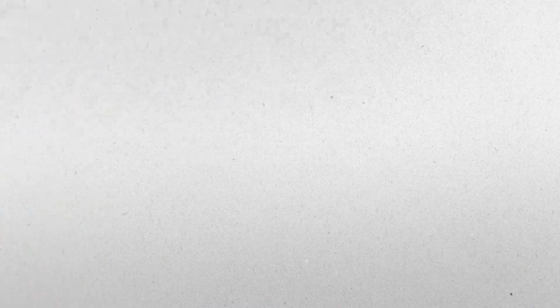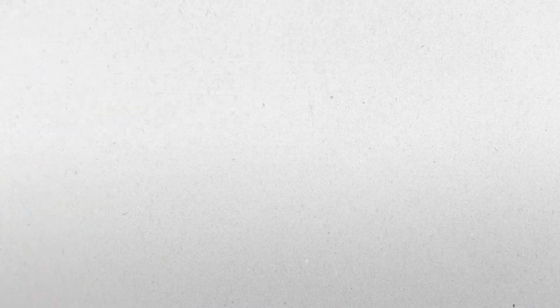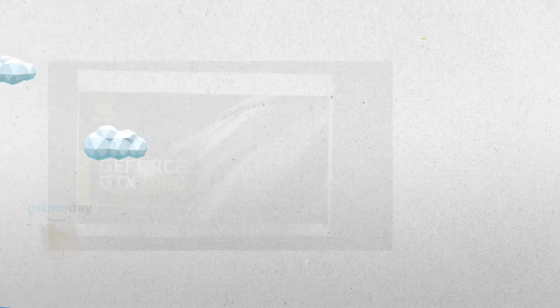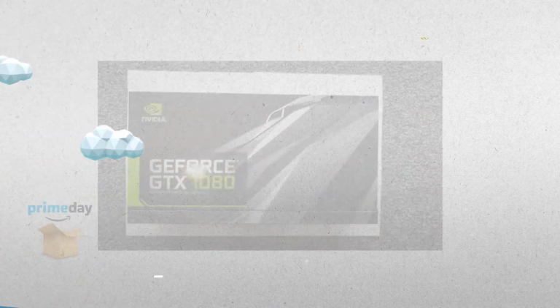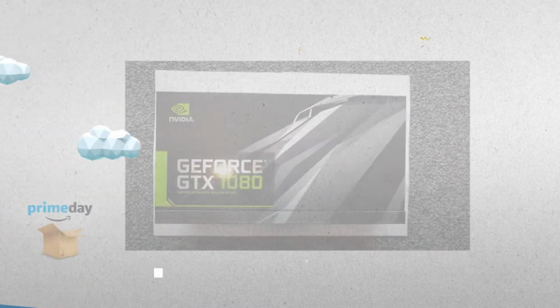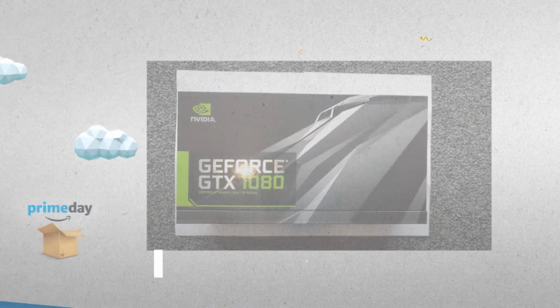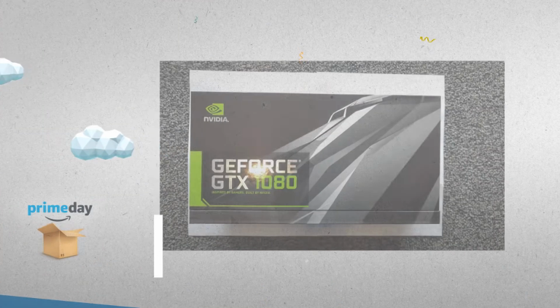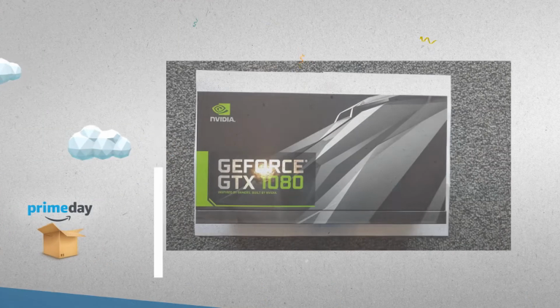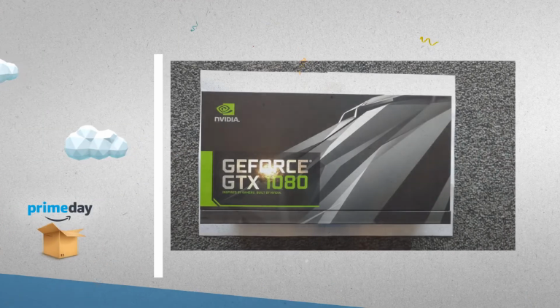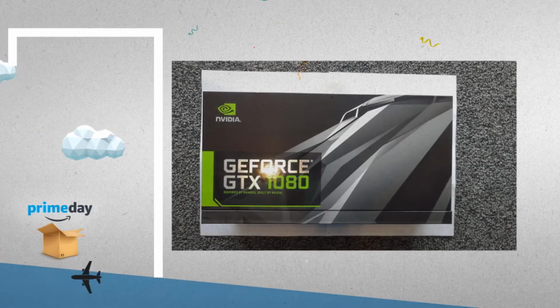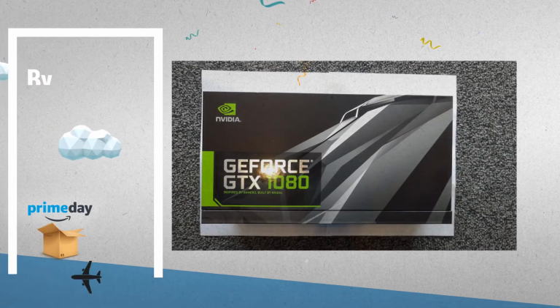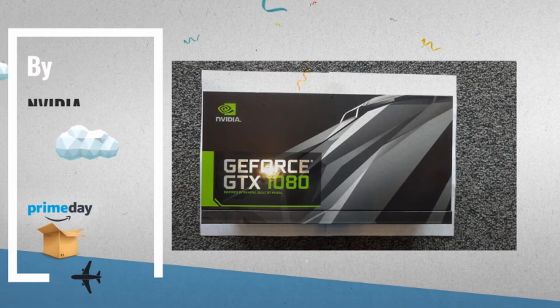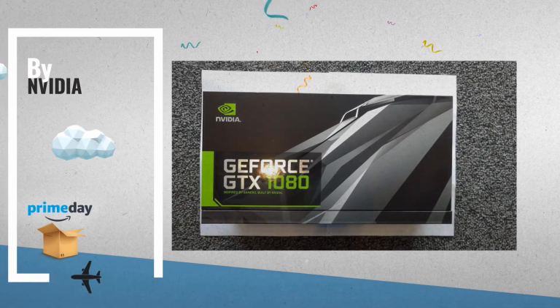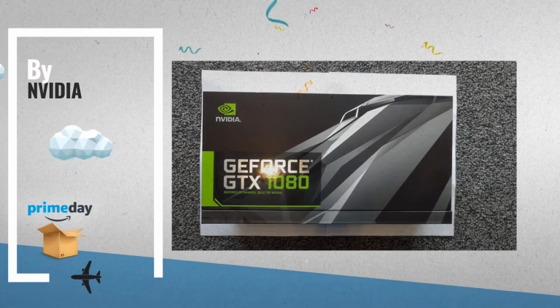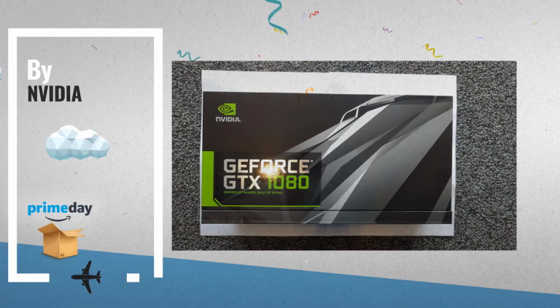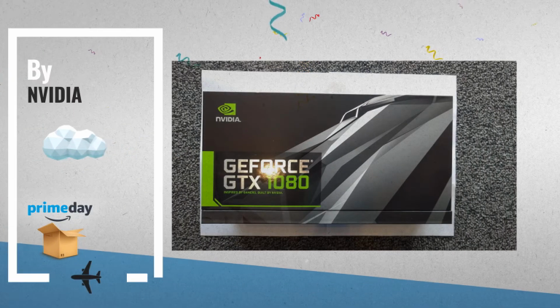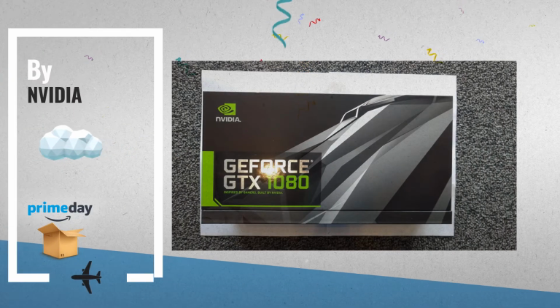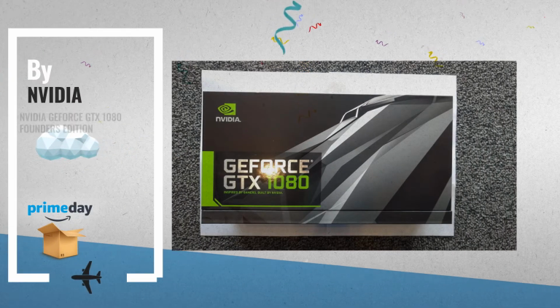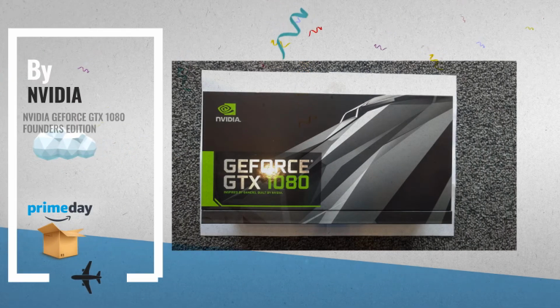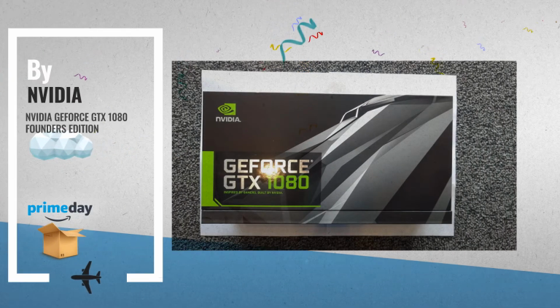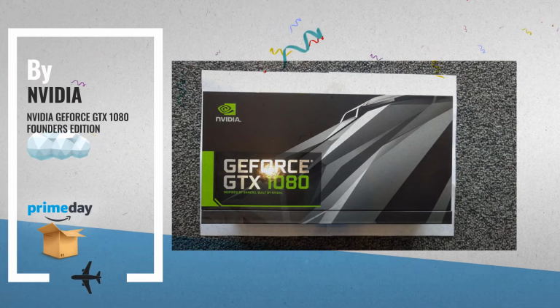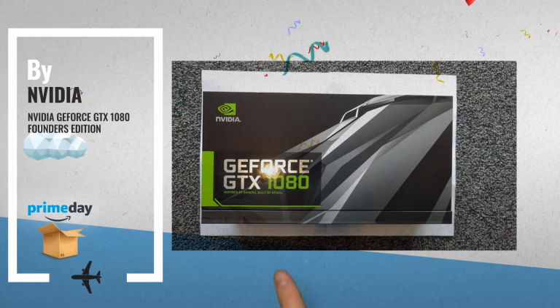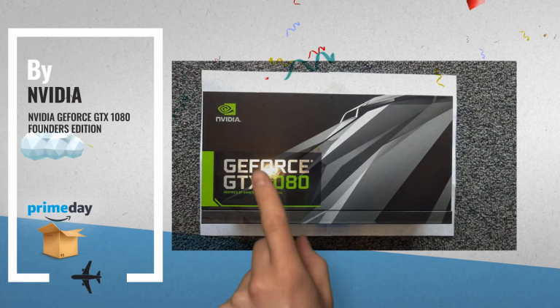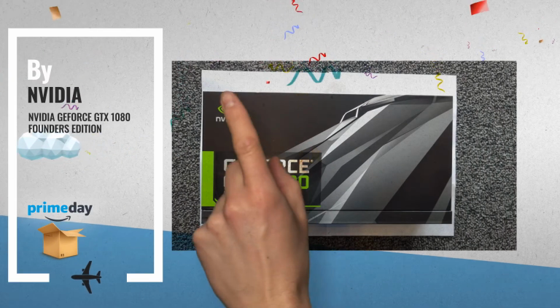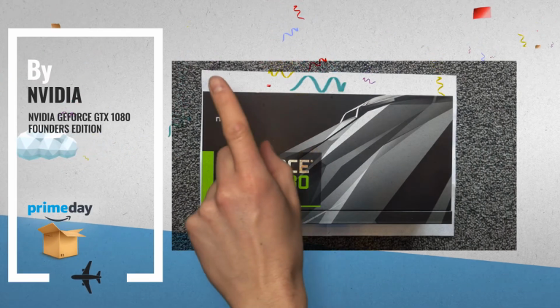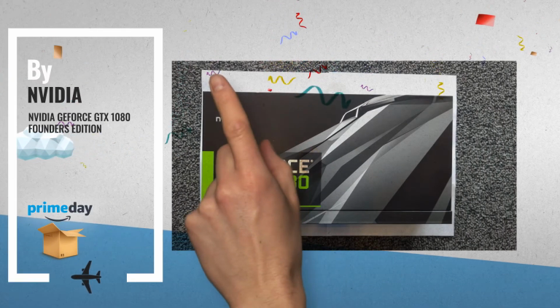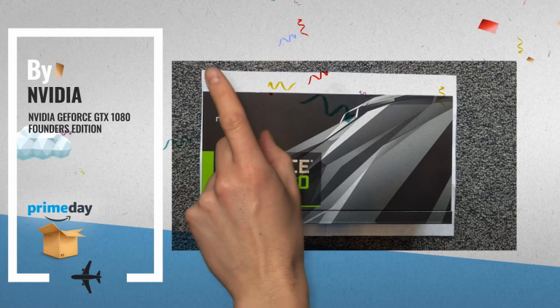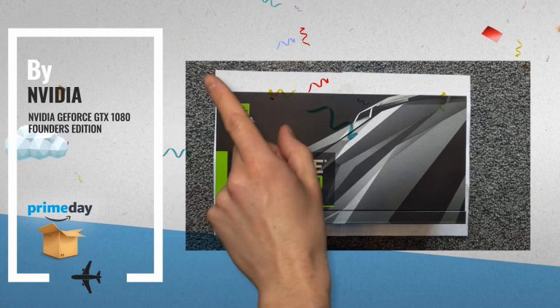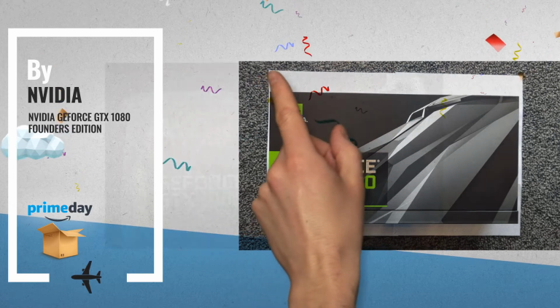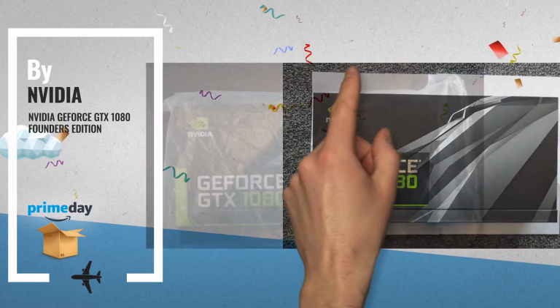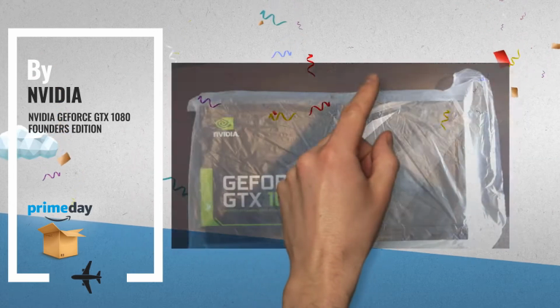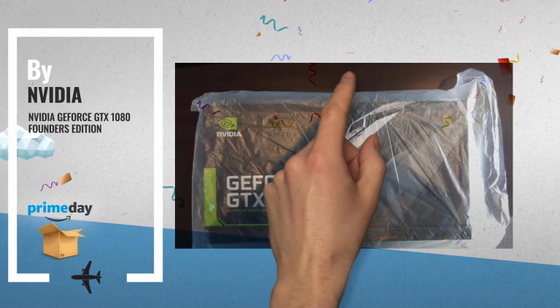Number 7, by NVIDIA. Now at an amazing Amazon Prime Day price.